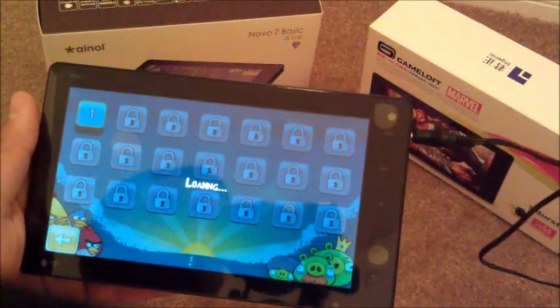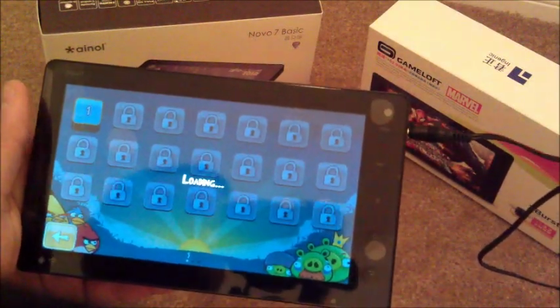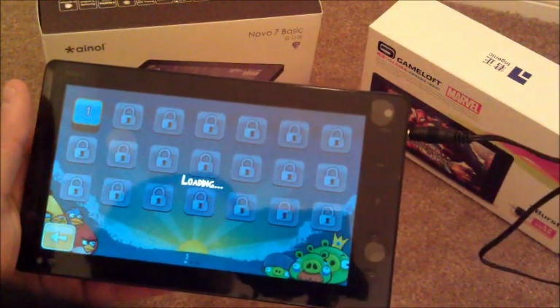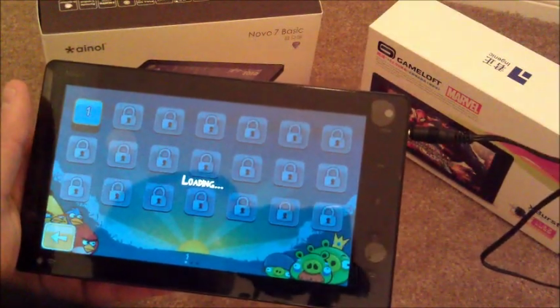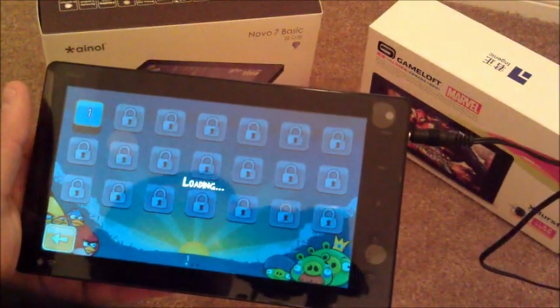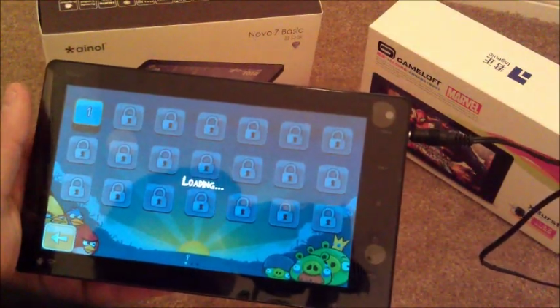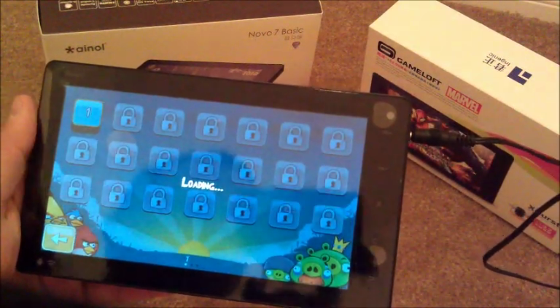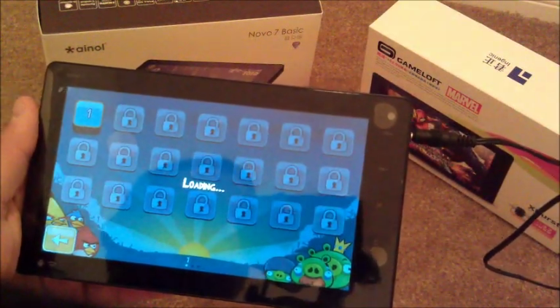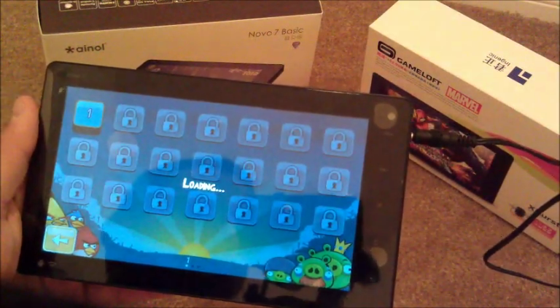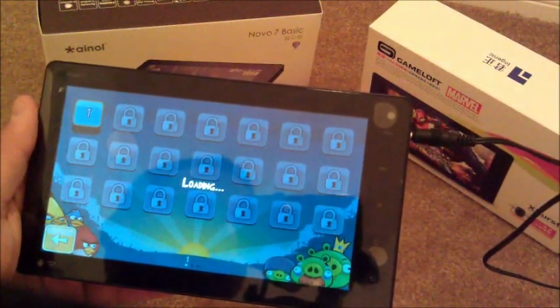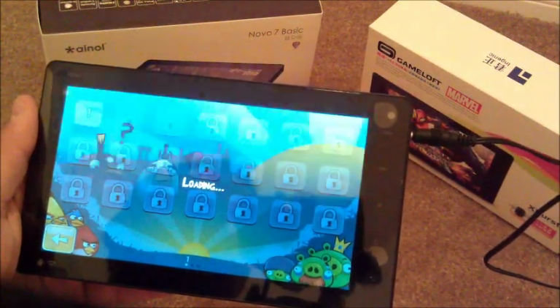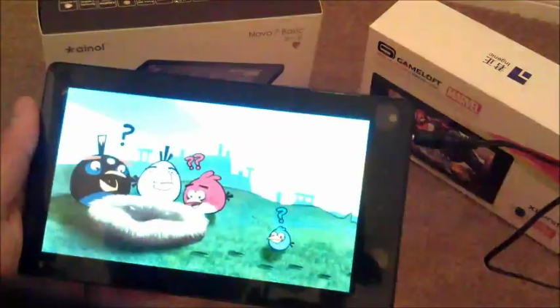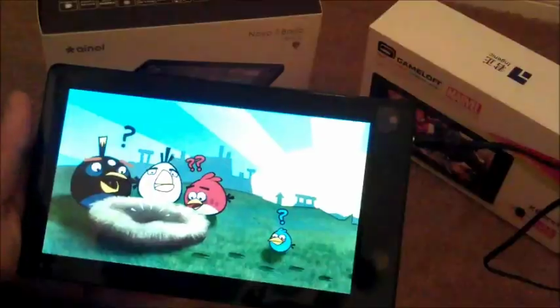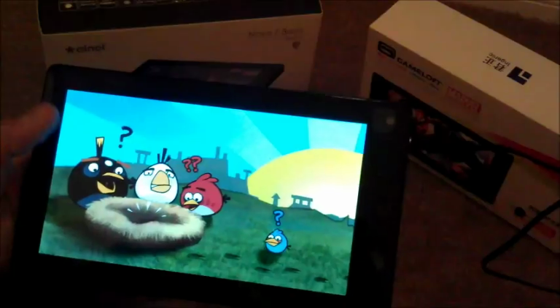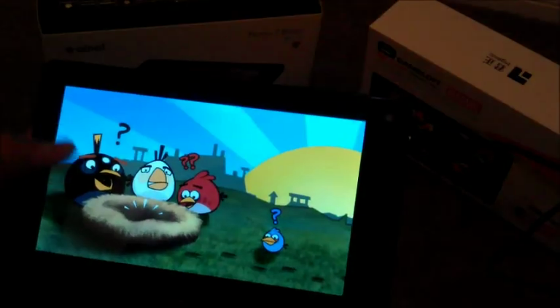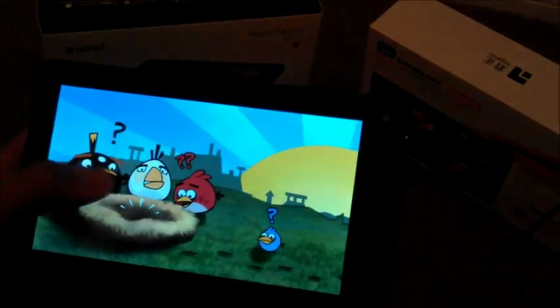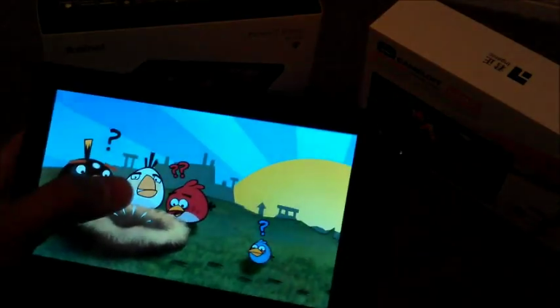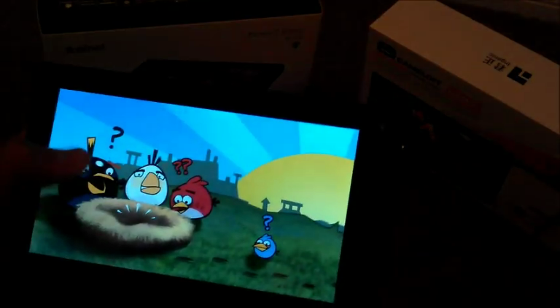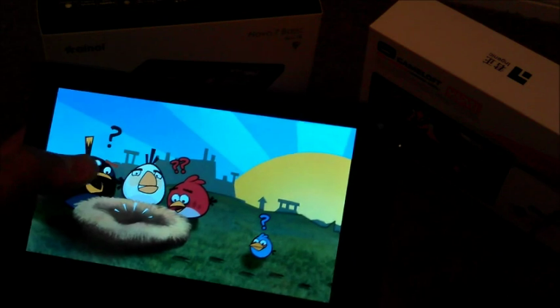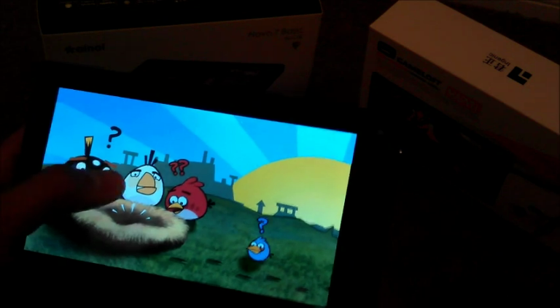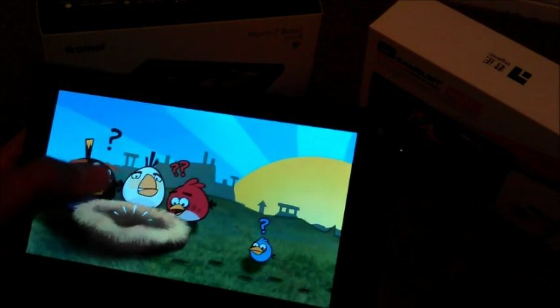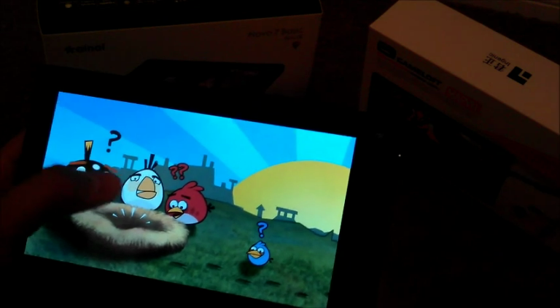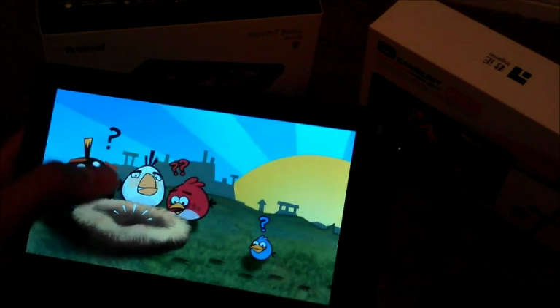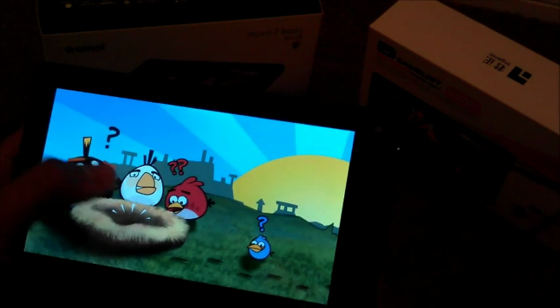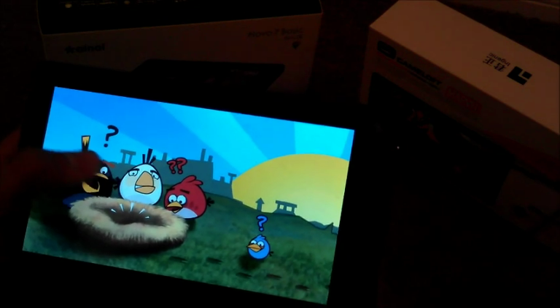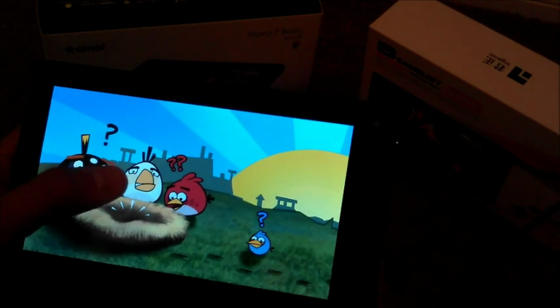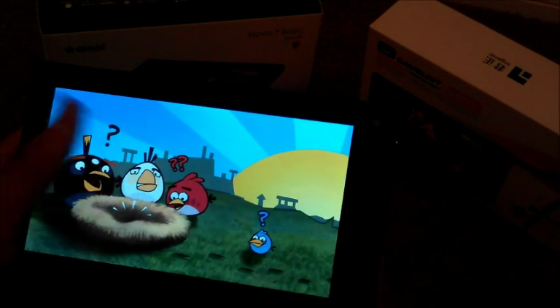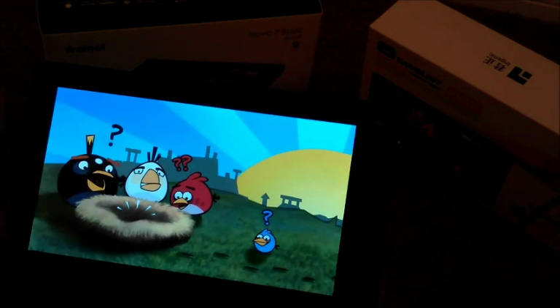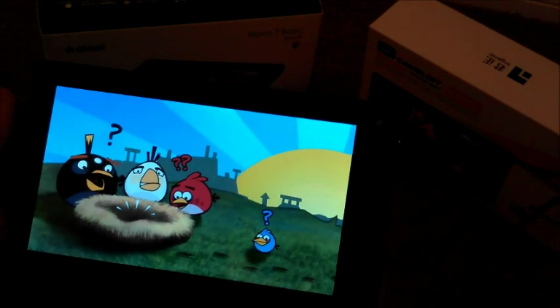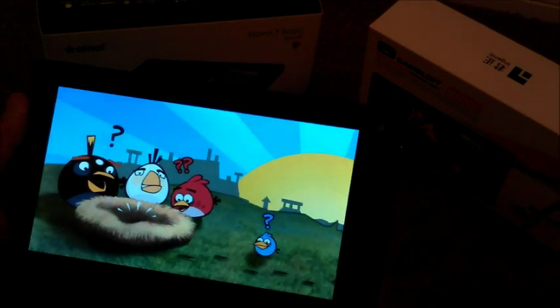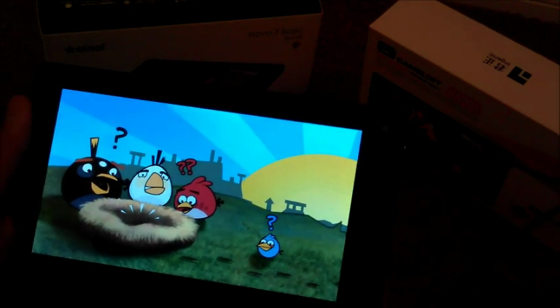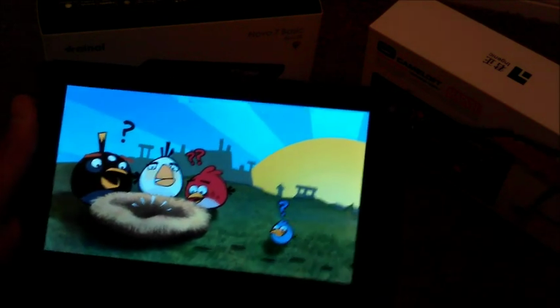Loading, loading, and still loading. Okay, we're gonna see — can we skip that? No.